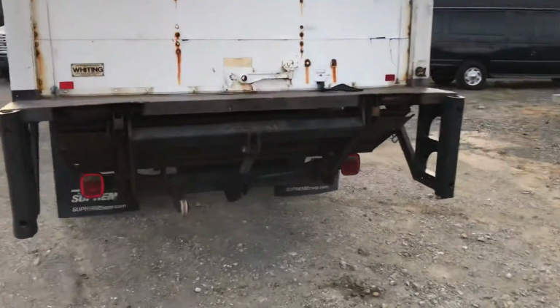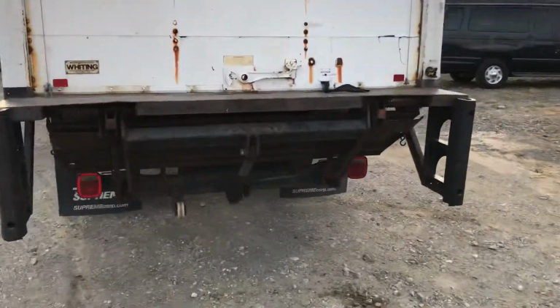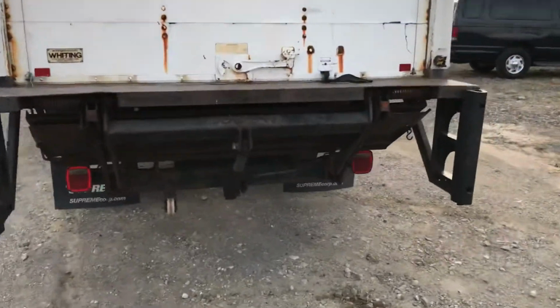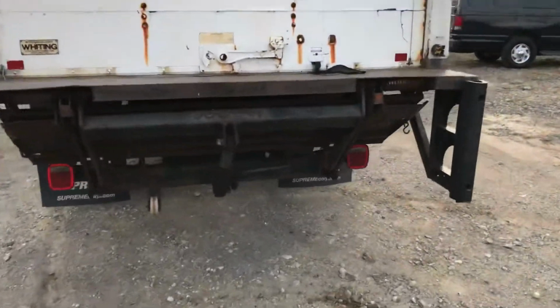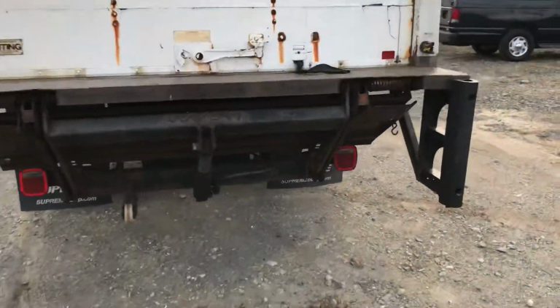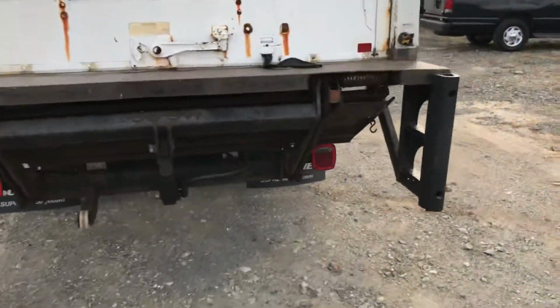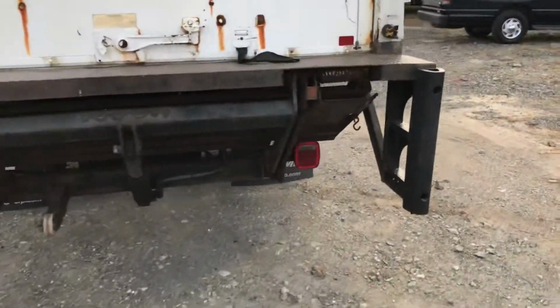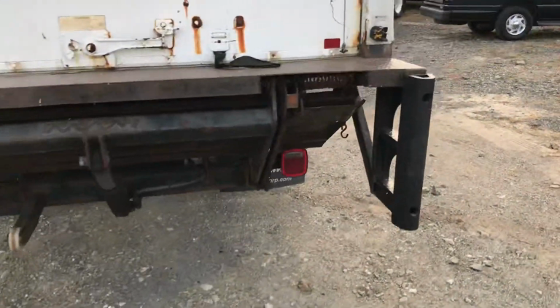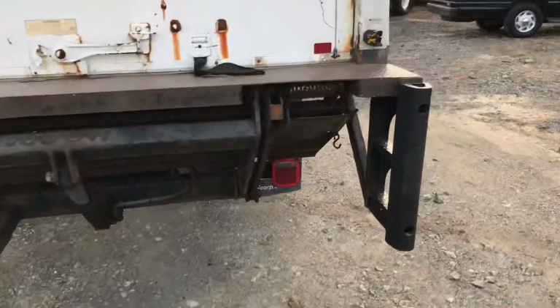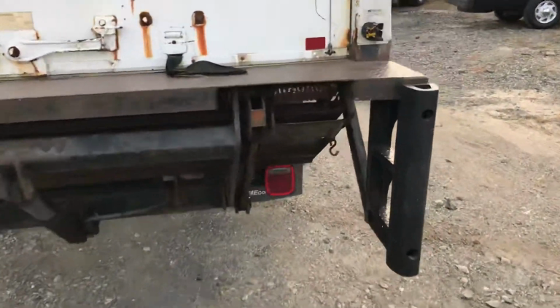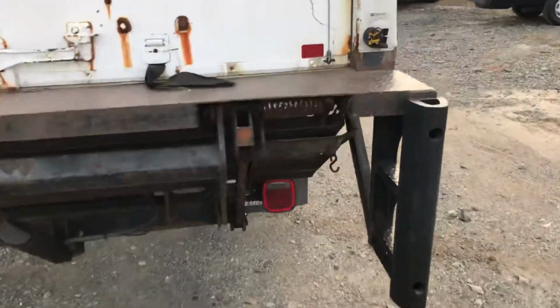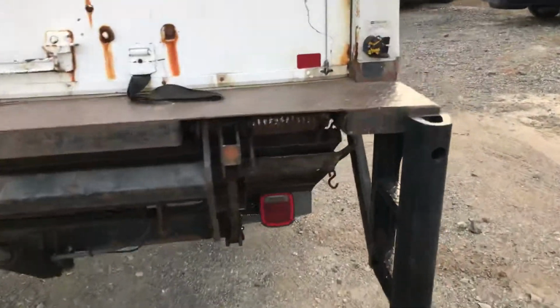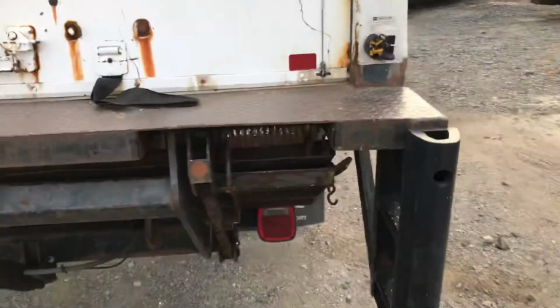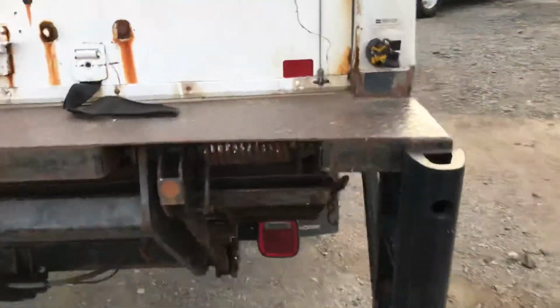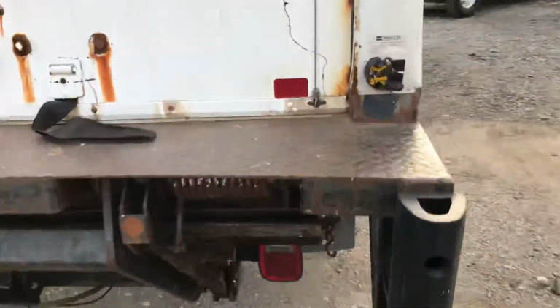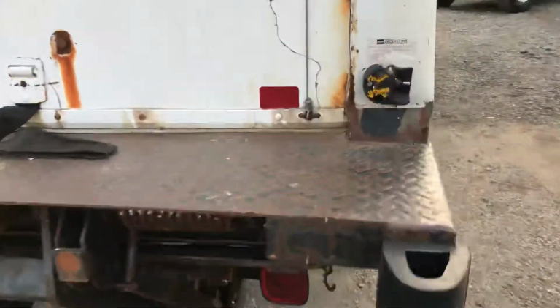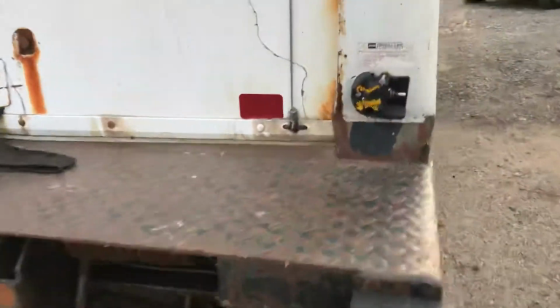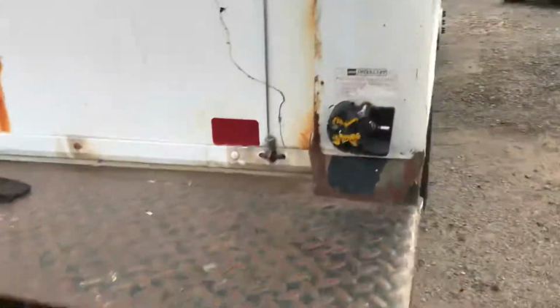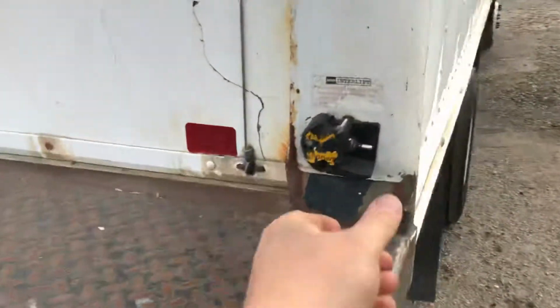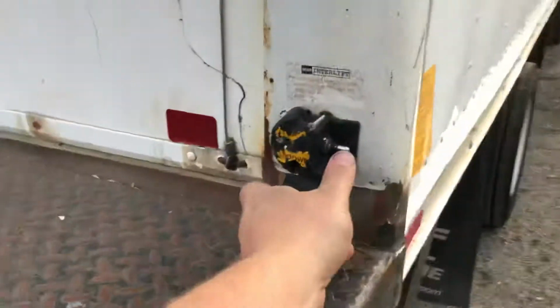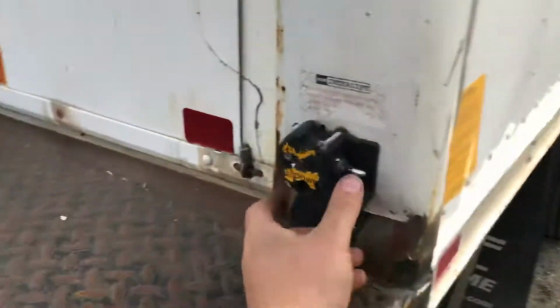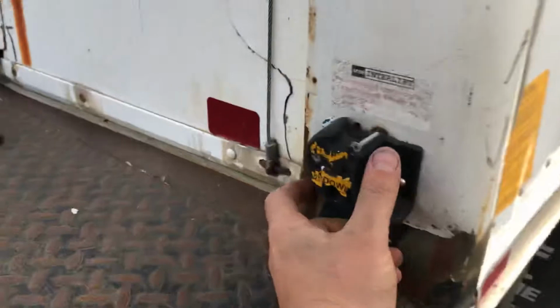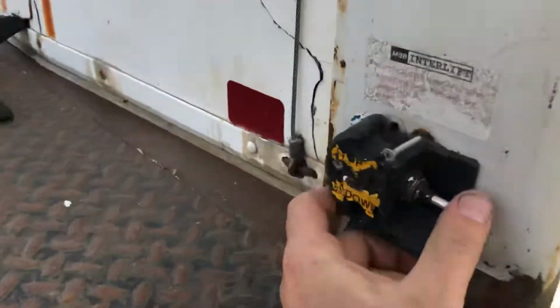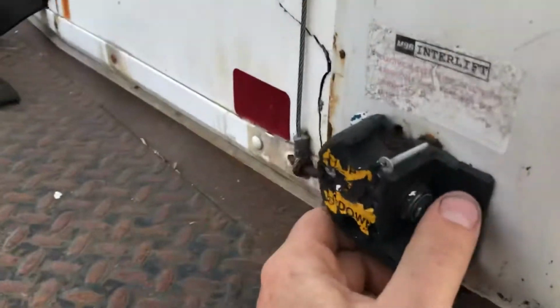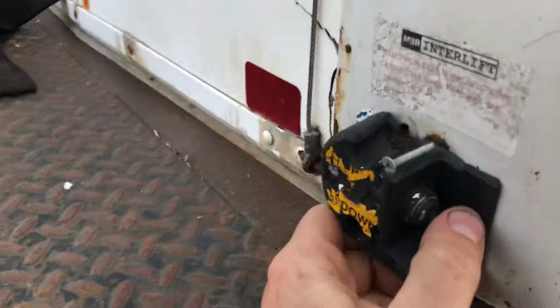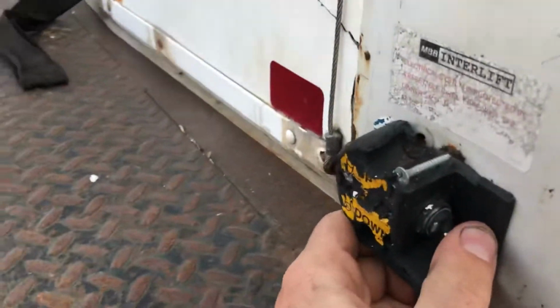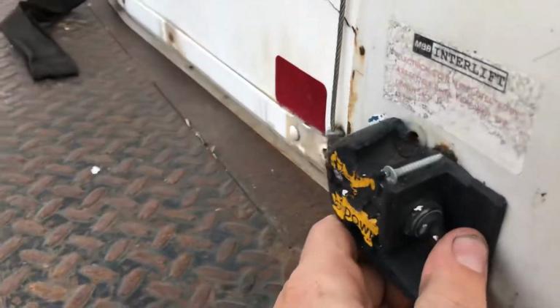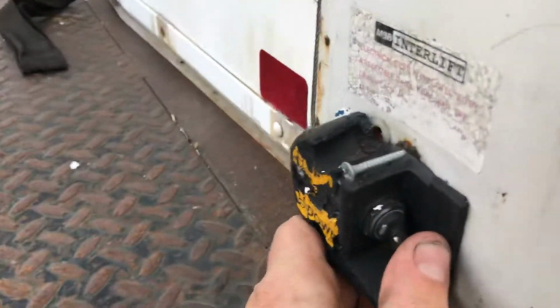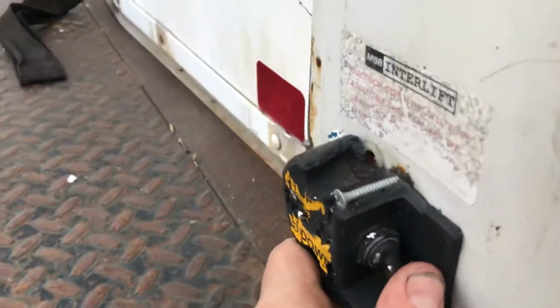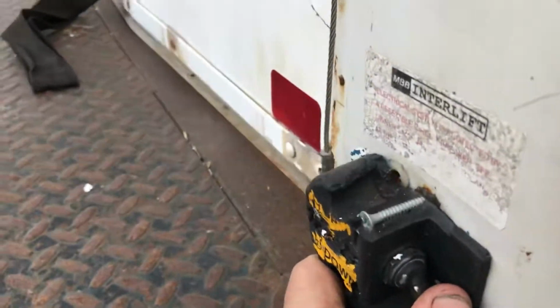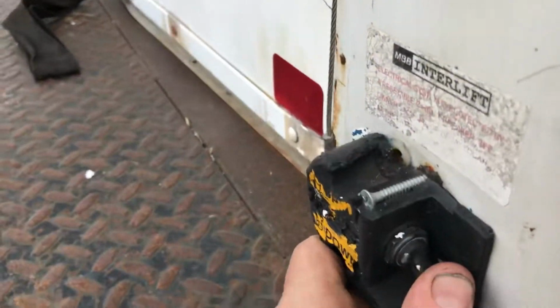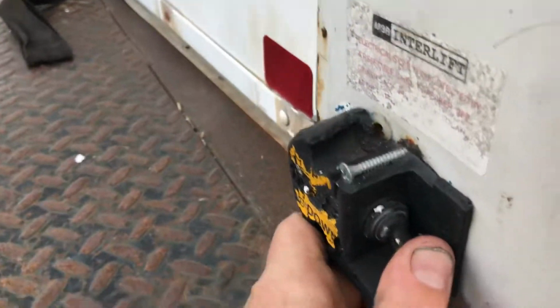This lift gate works well. I'm going to operate it by the switch.